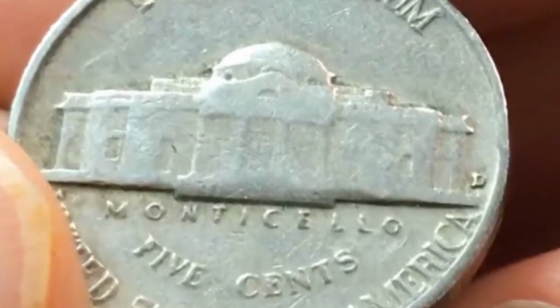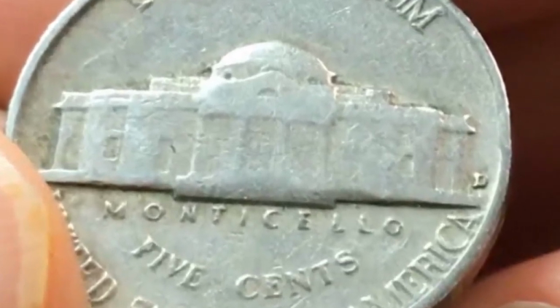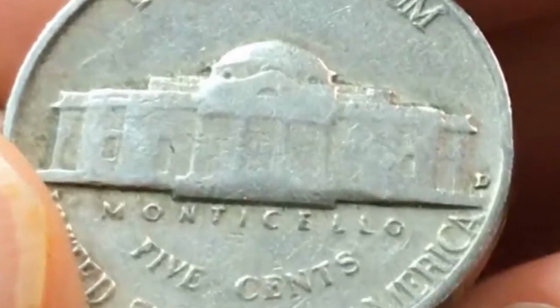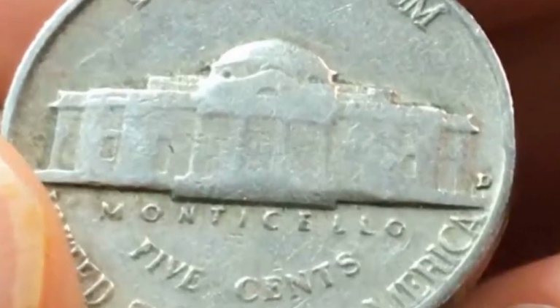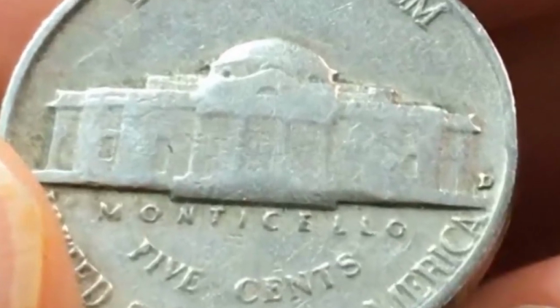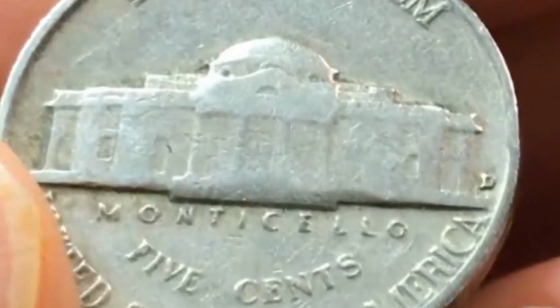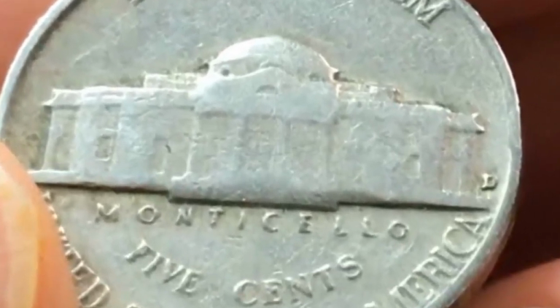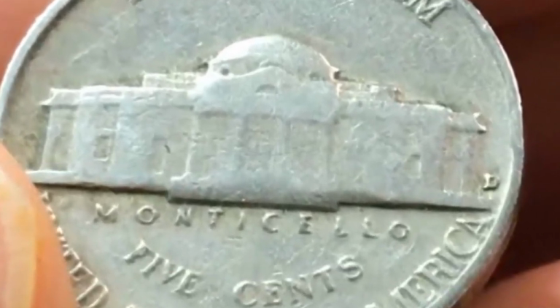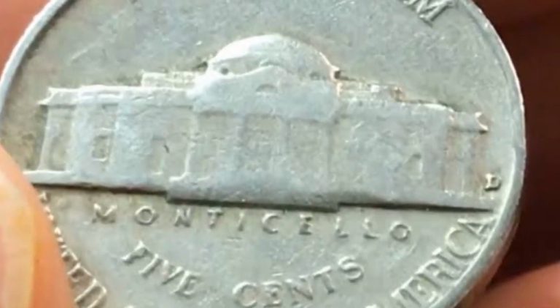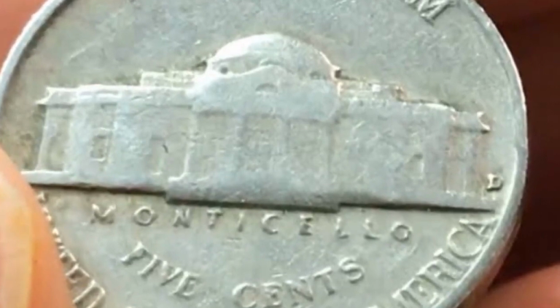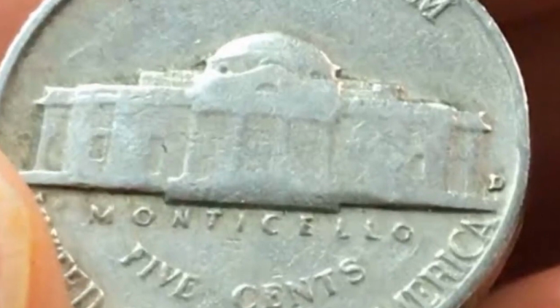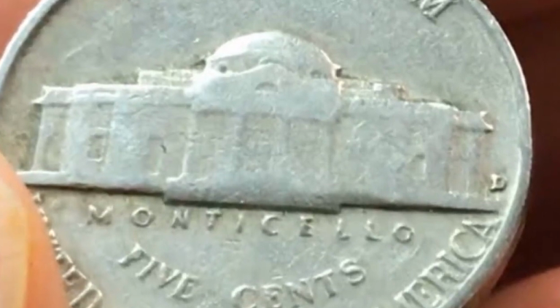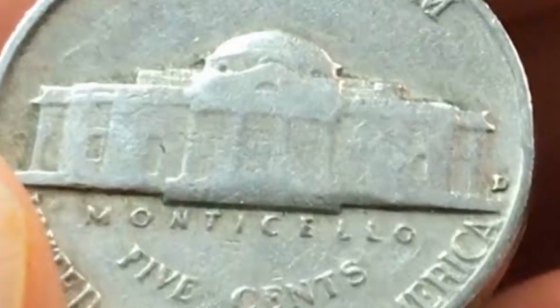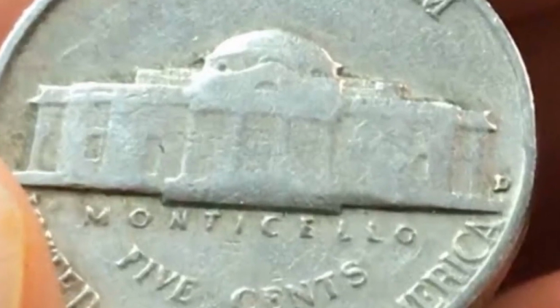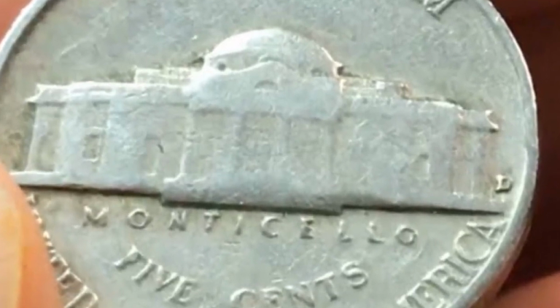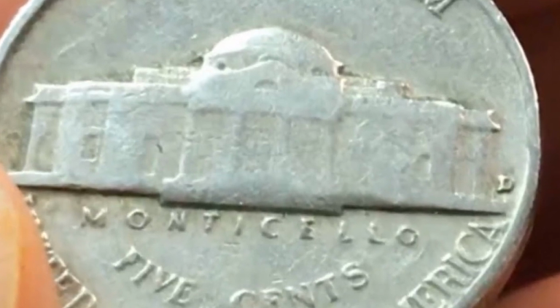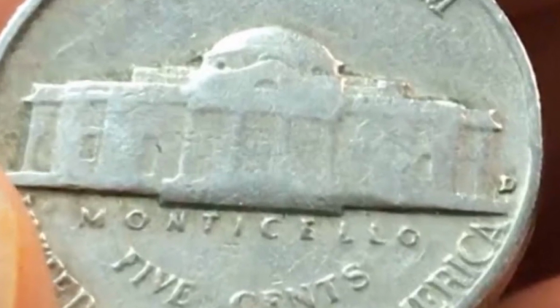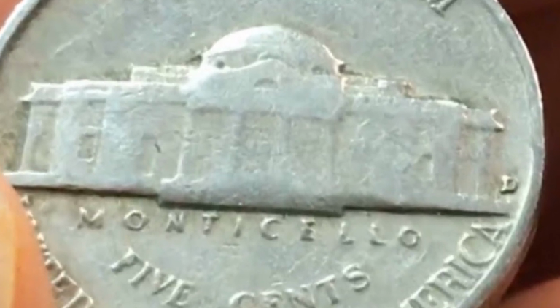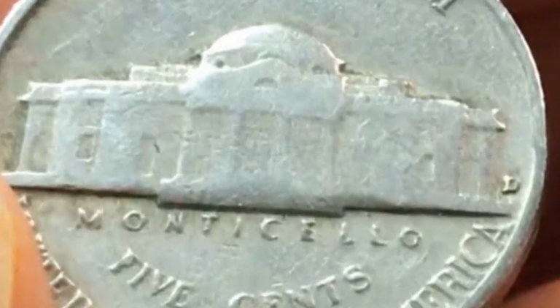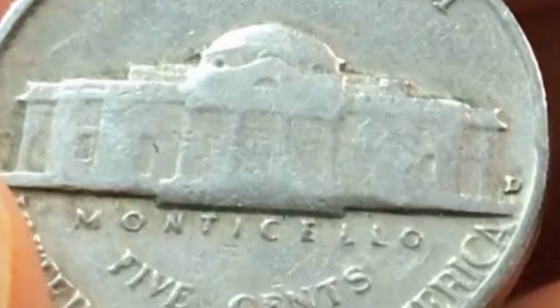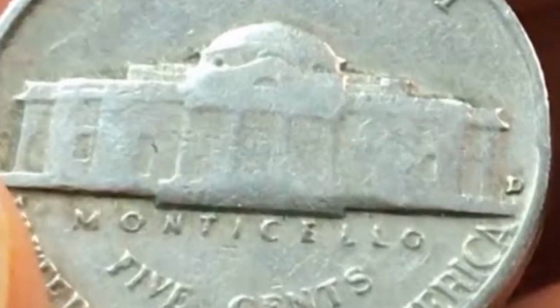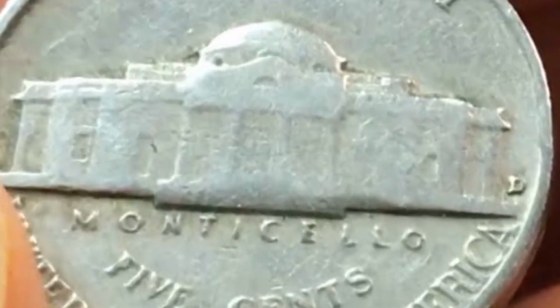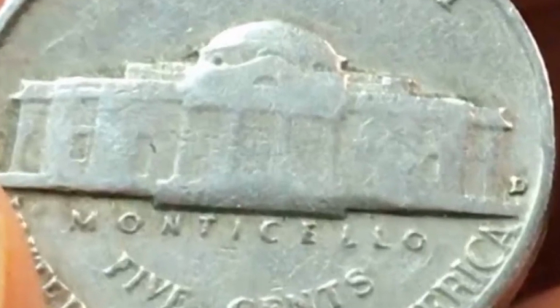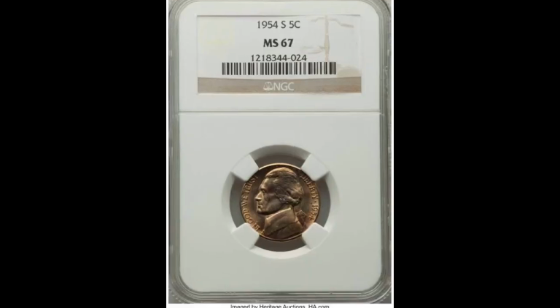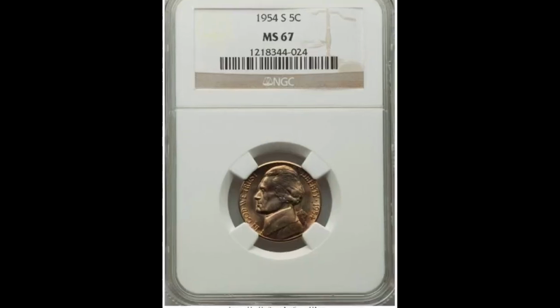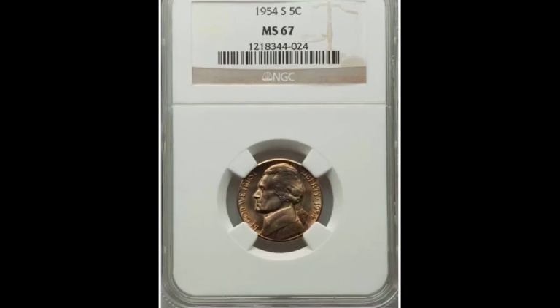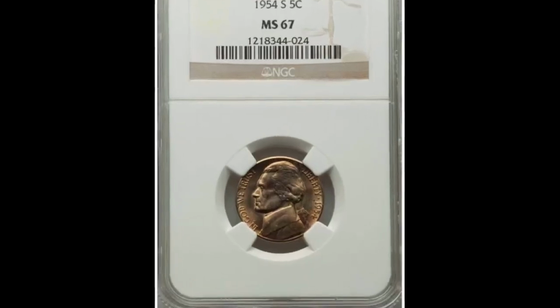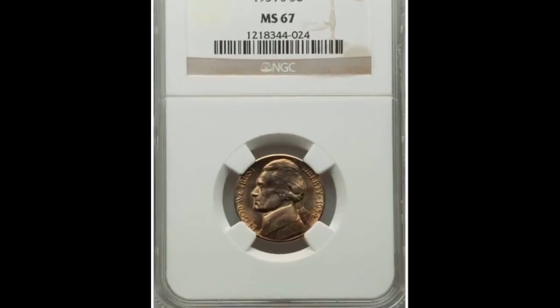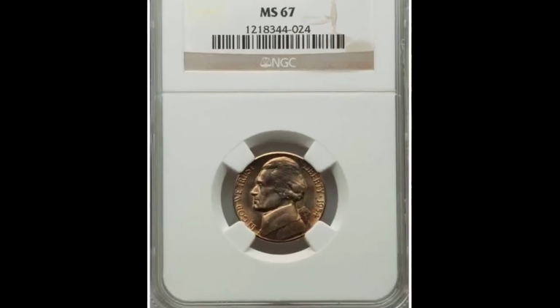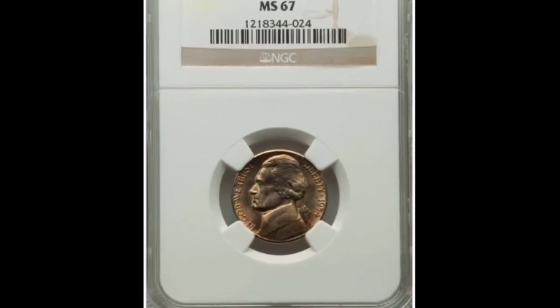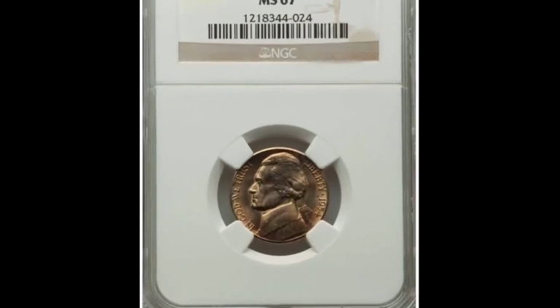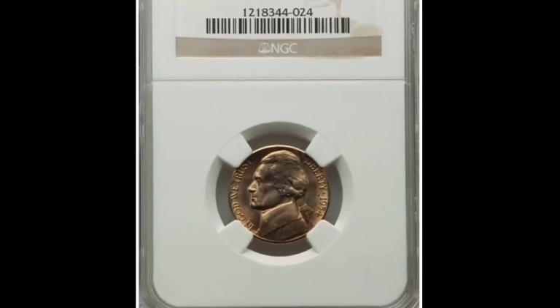A top example was sold at a Stack's Bowers auction for $88,112.